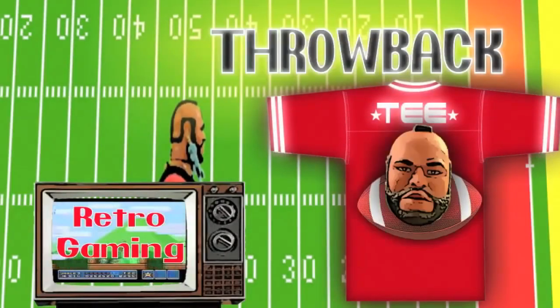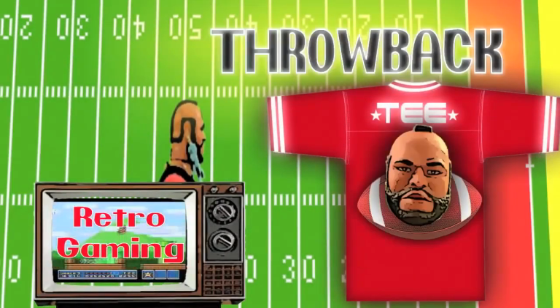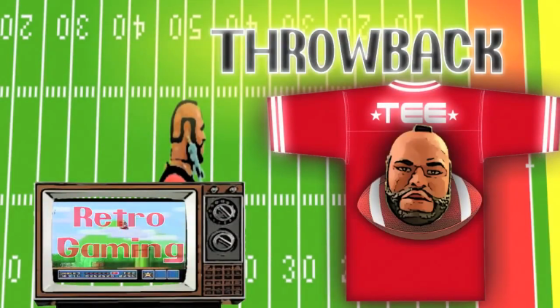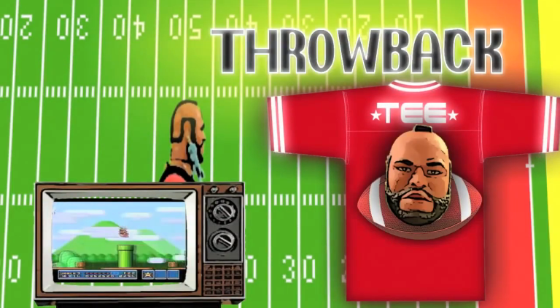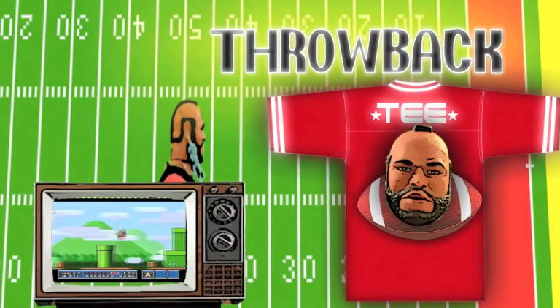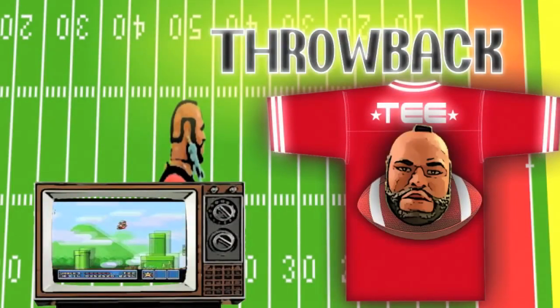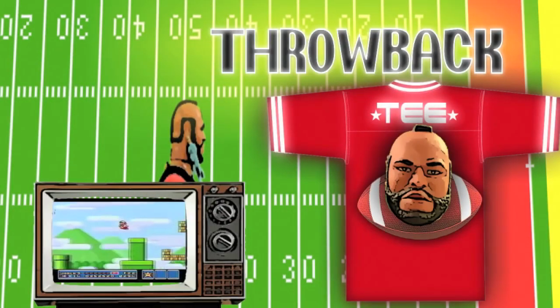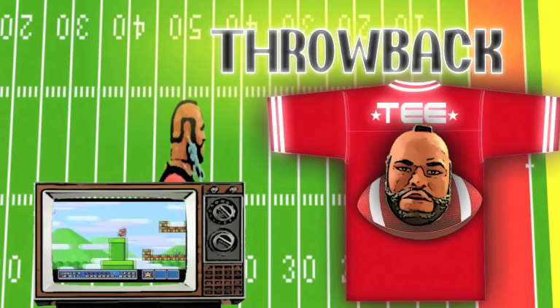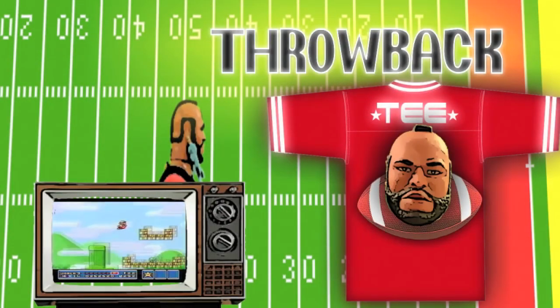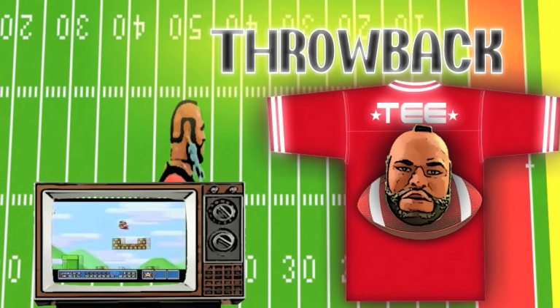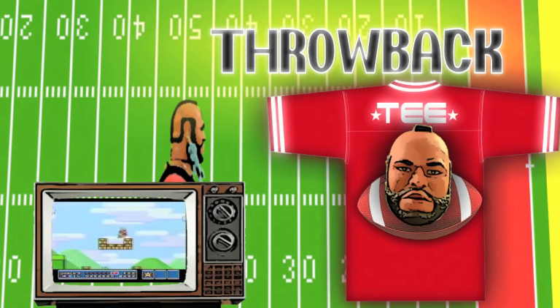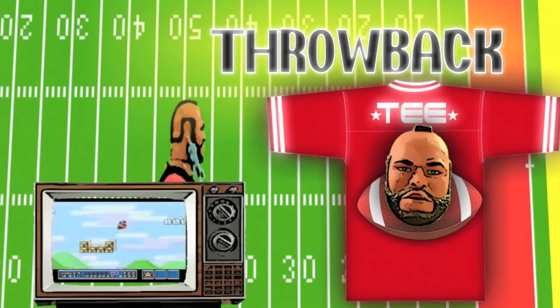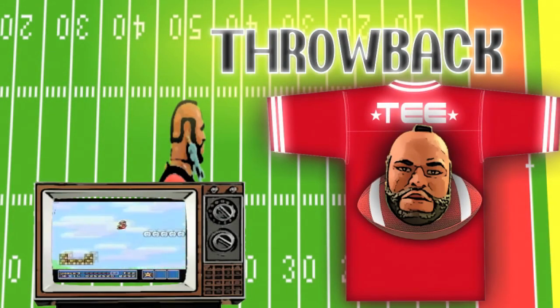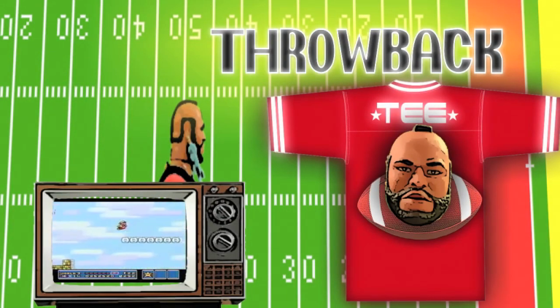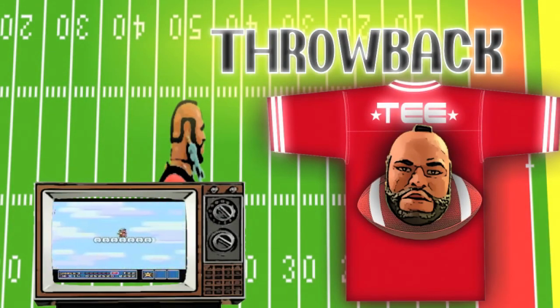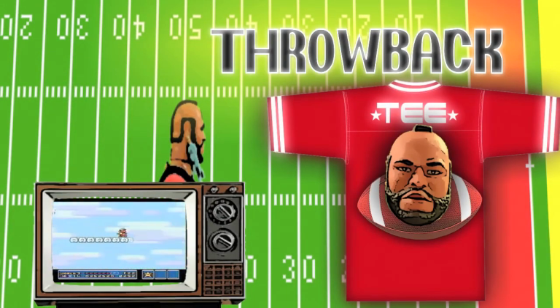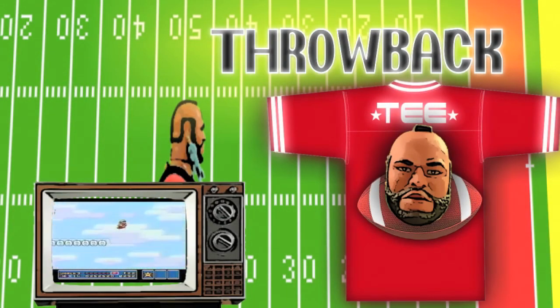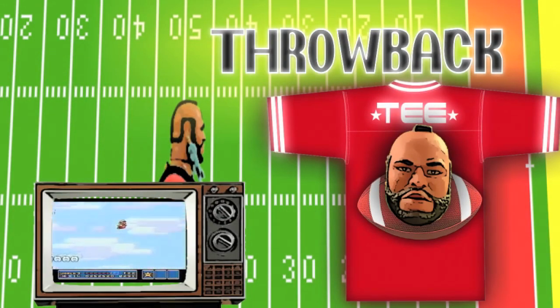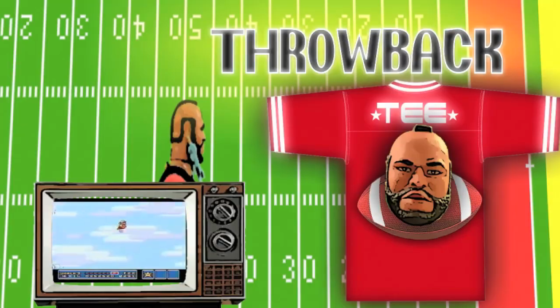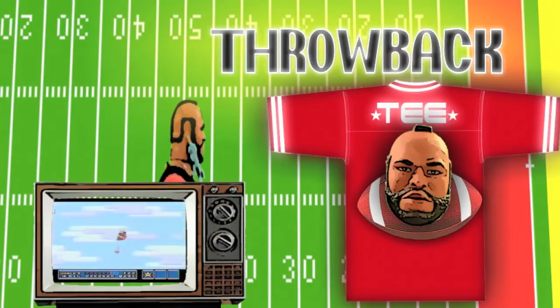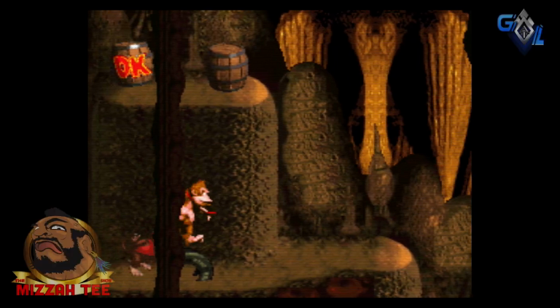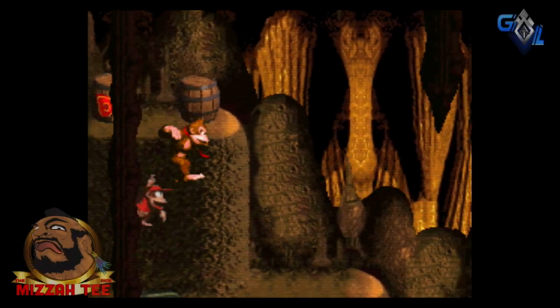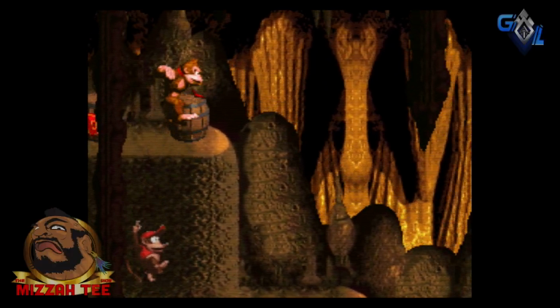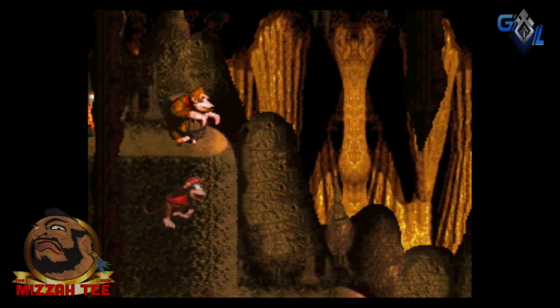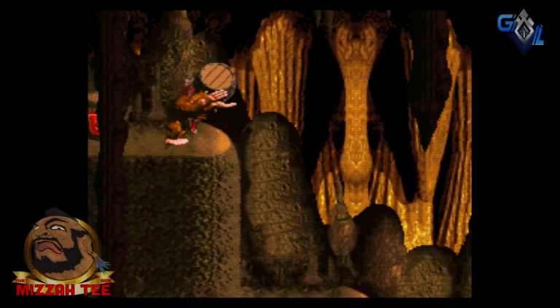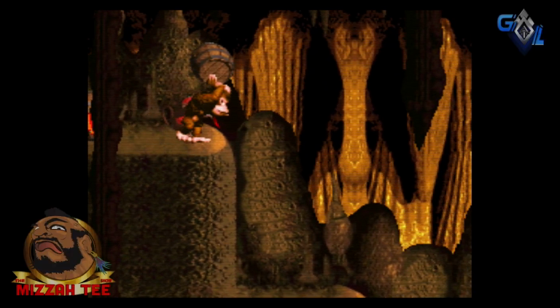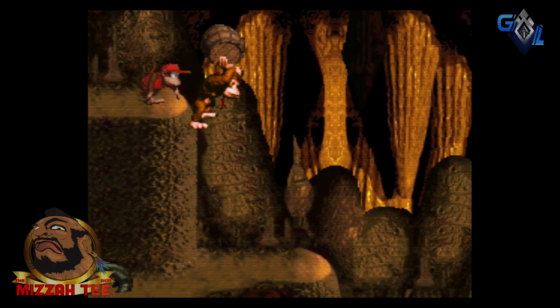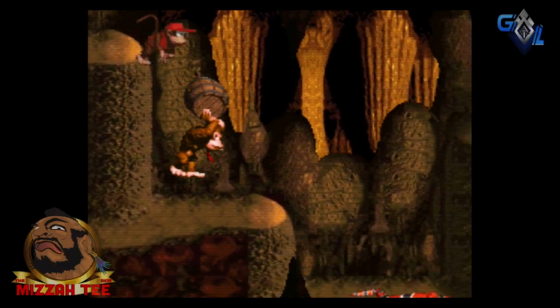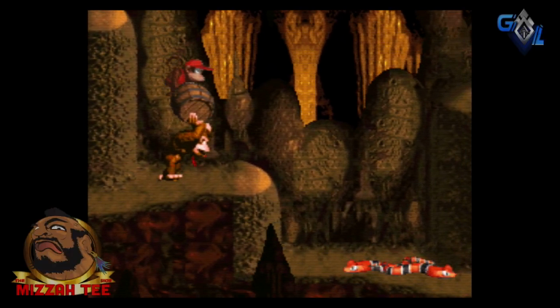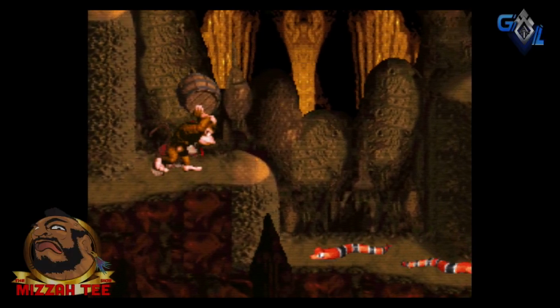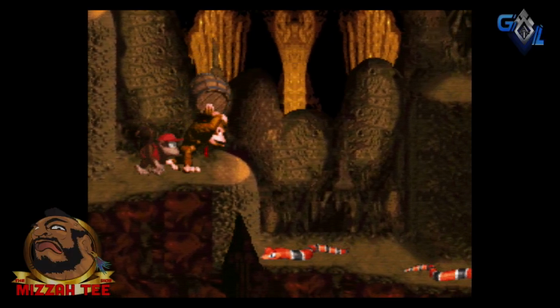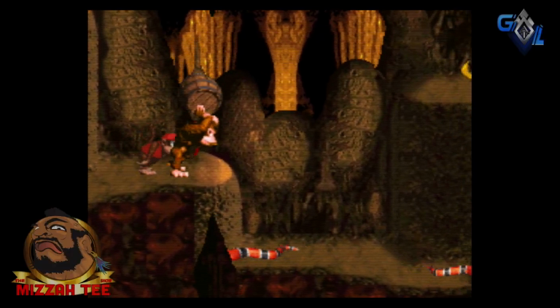Time for throwback, fooos! Hit up fooos! Big T back with another video.